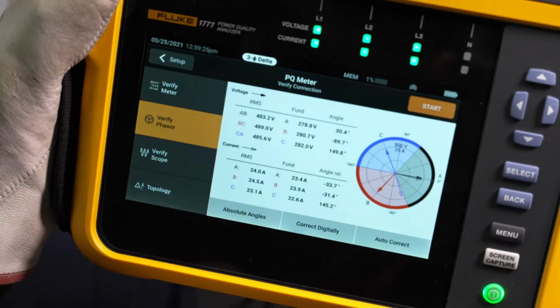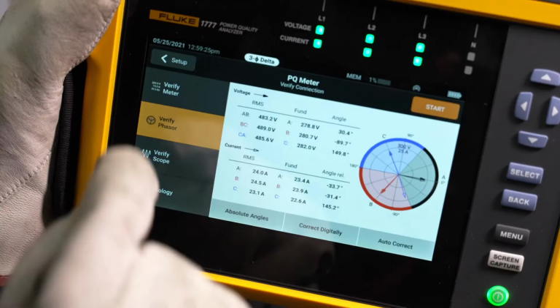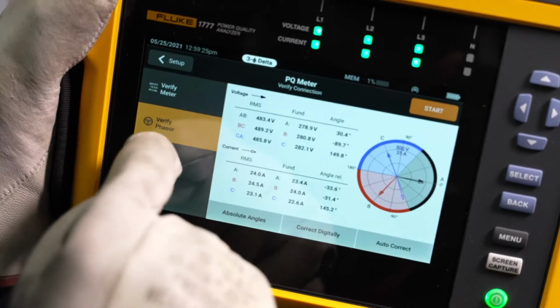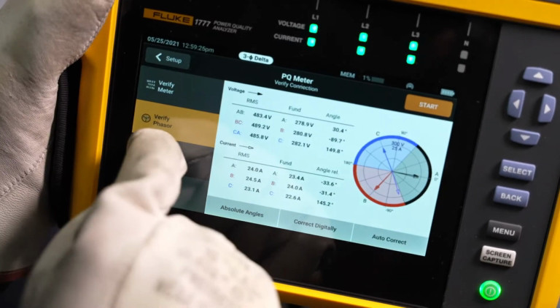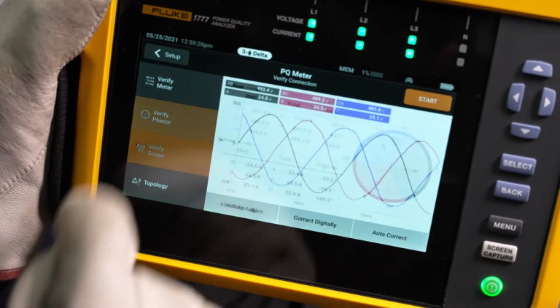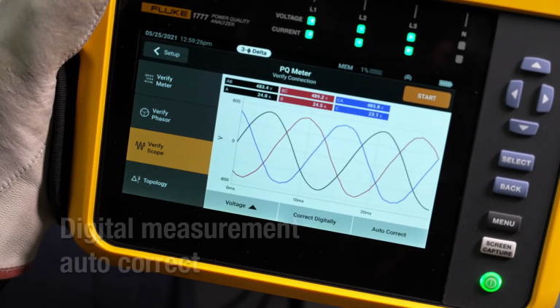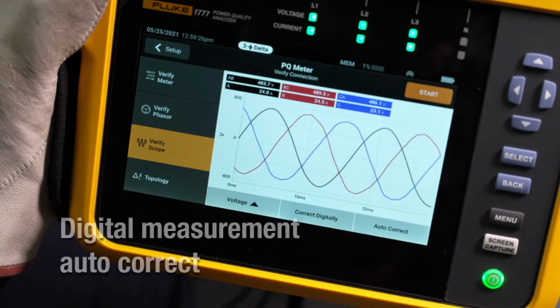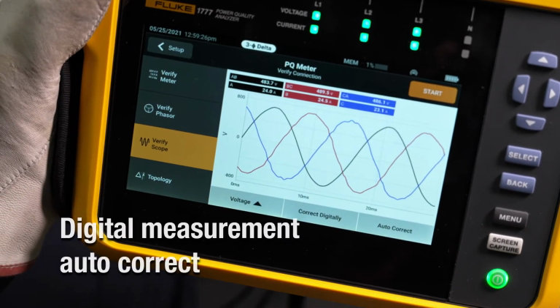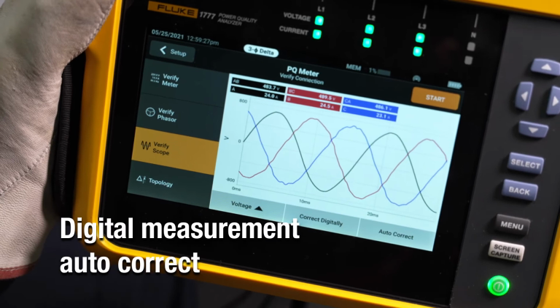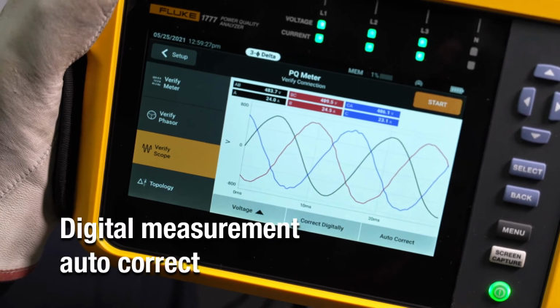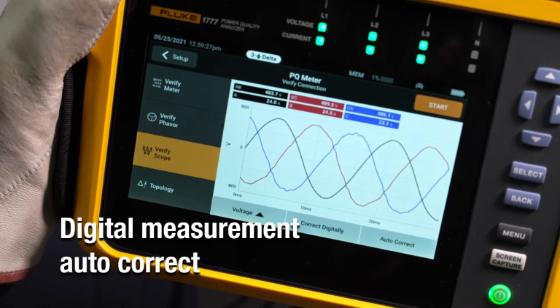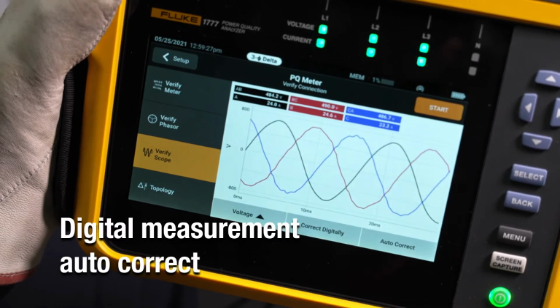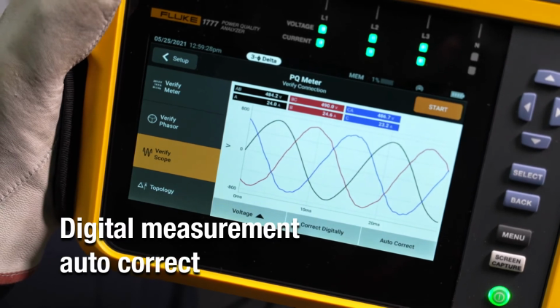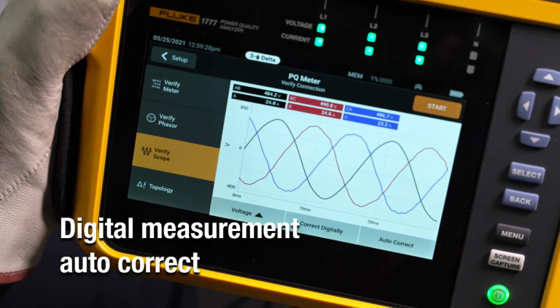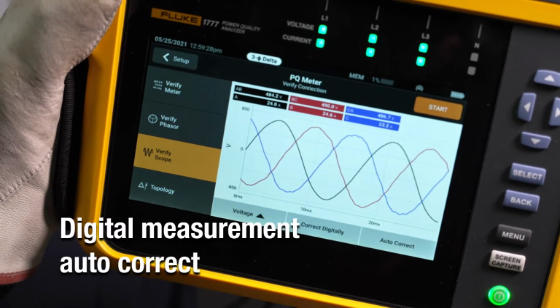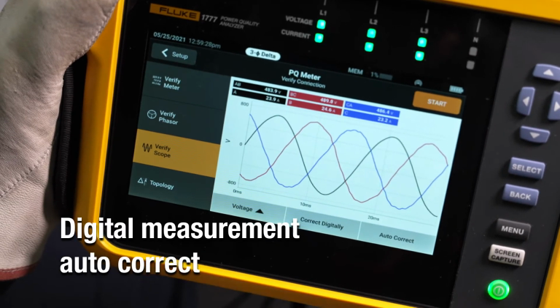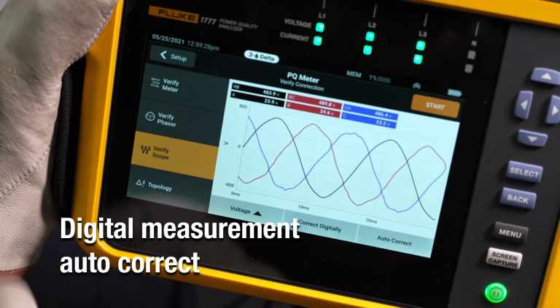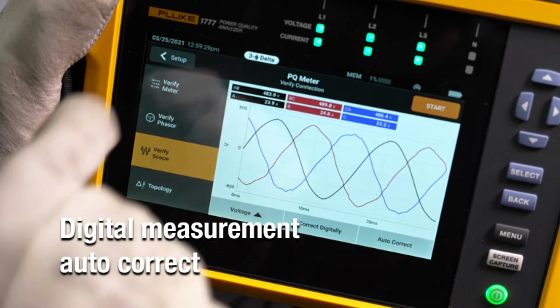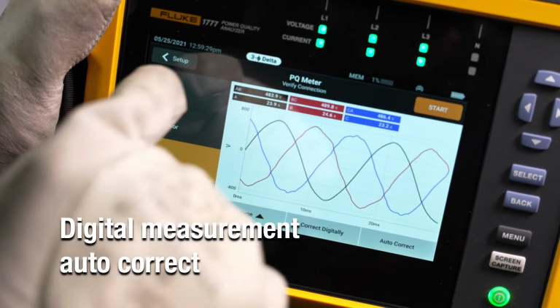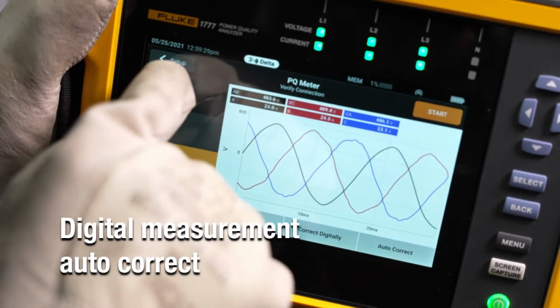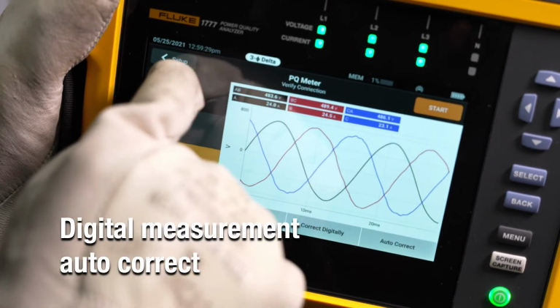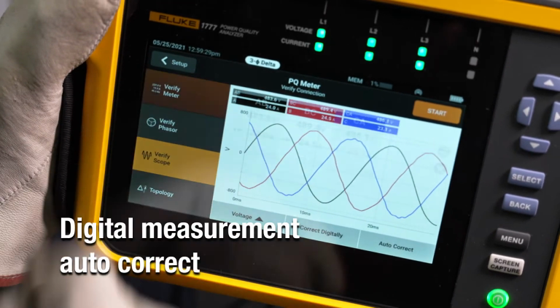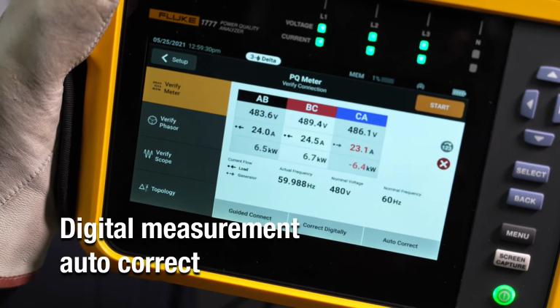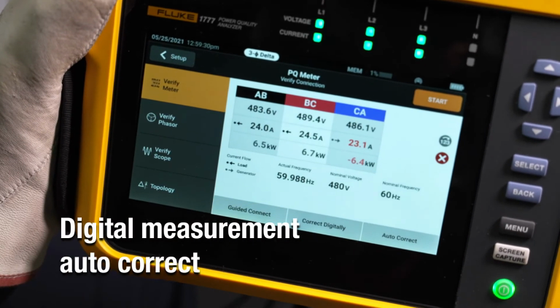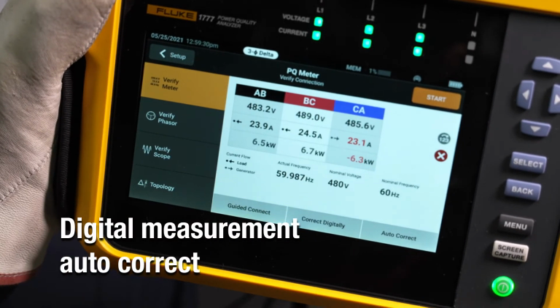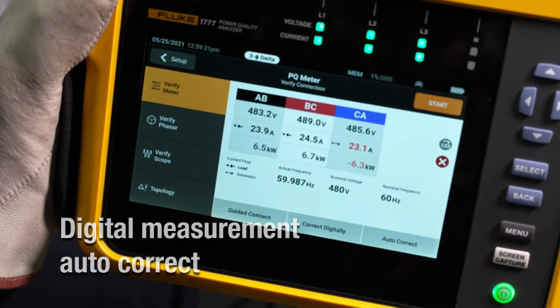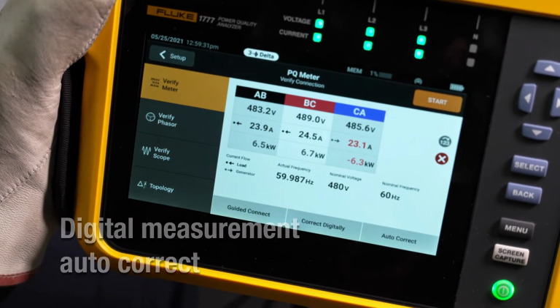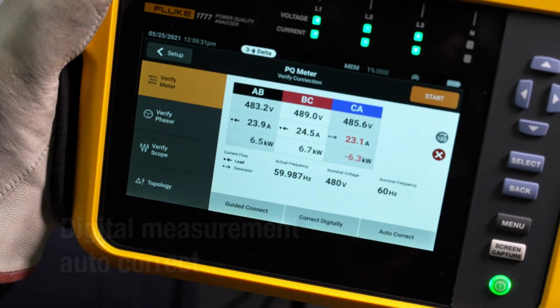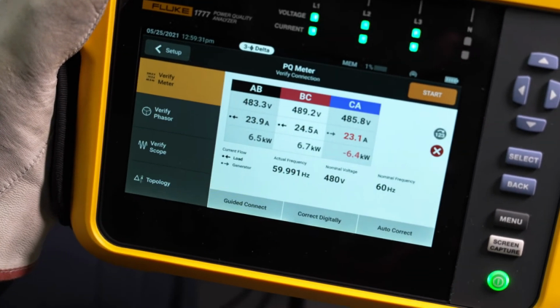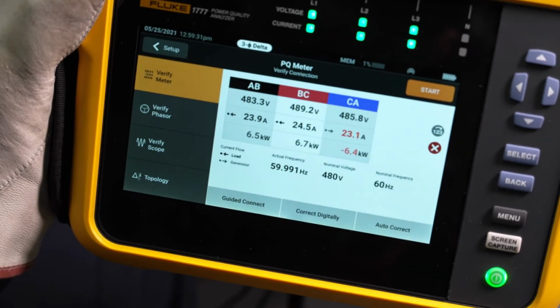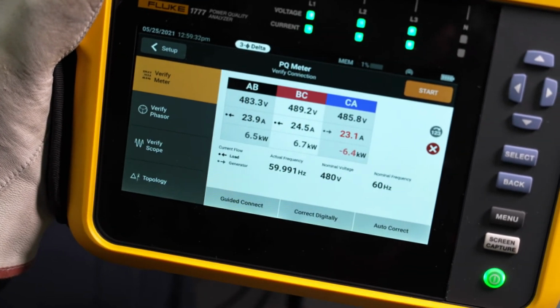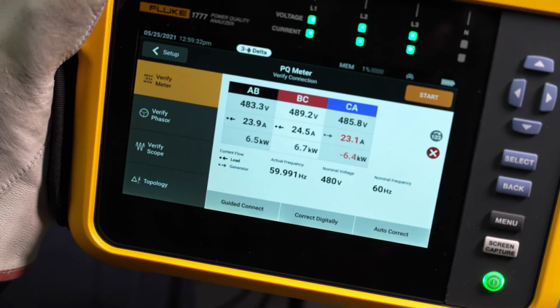It starts logging data automatically, so you can always go back and find something you missed, even if you forget to set a parameter.